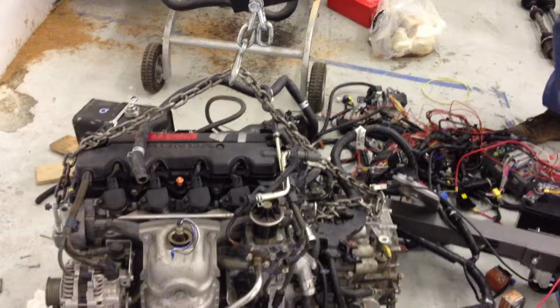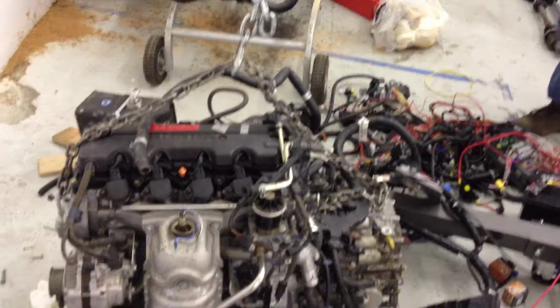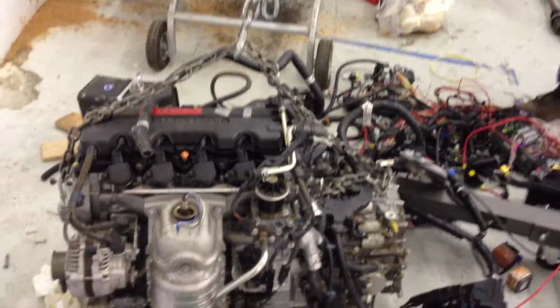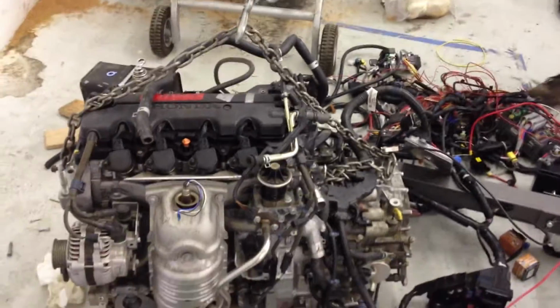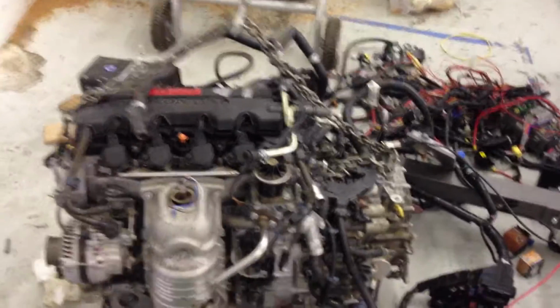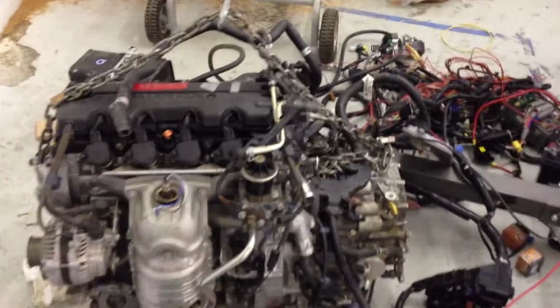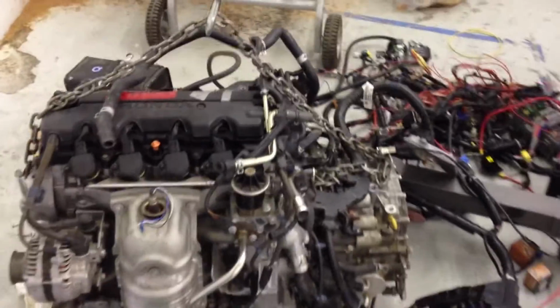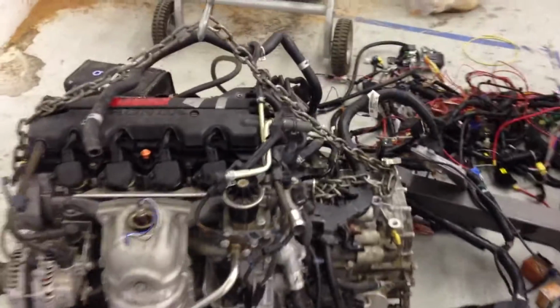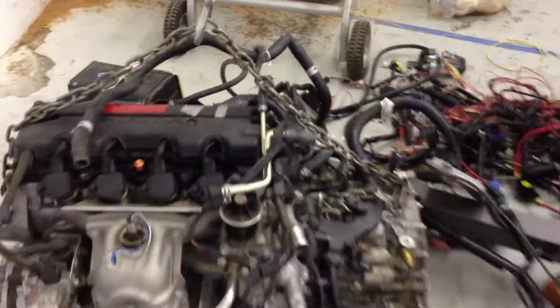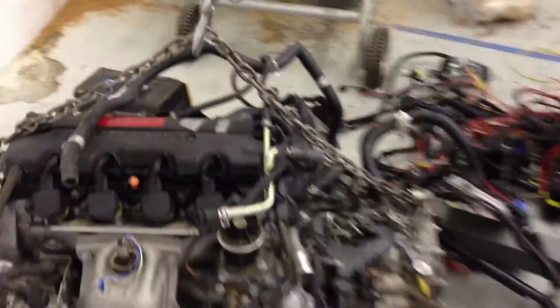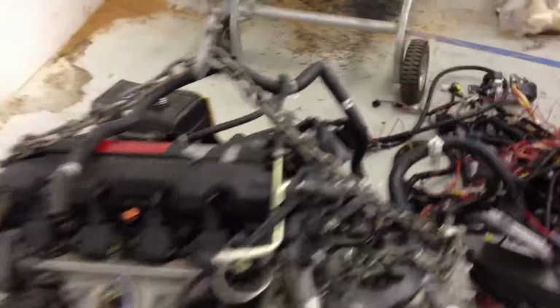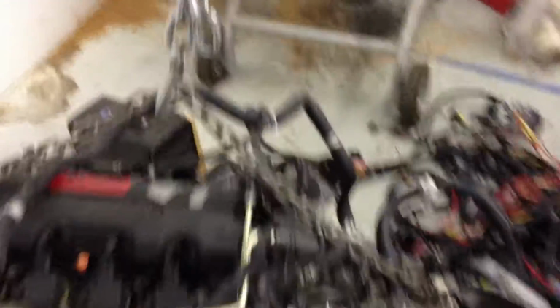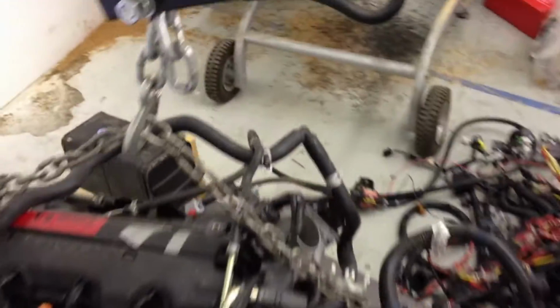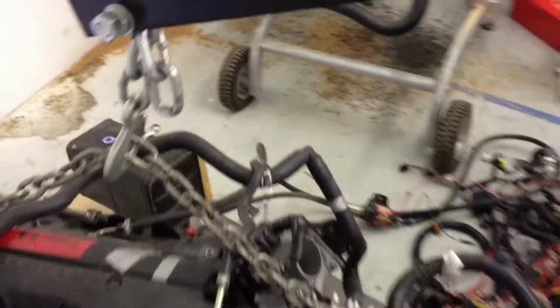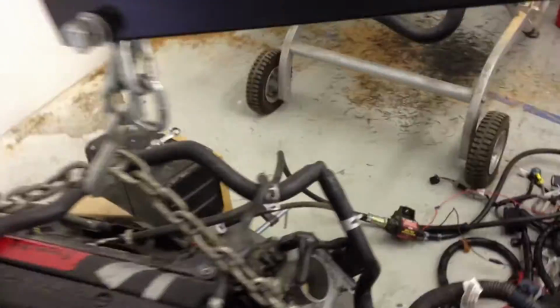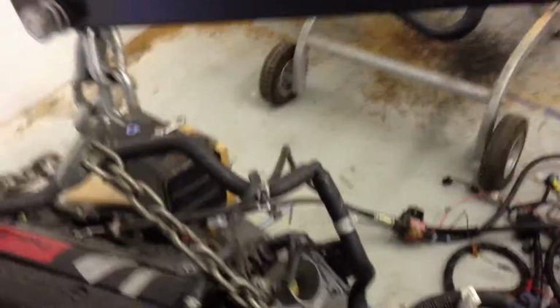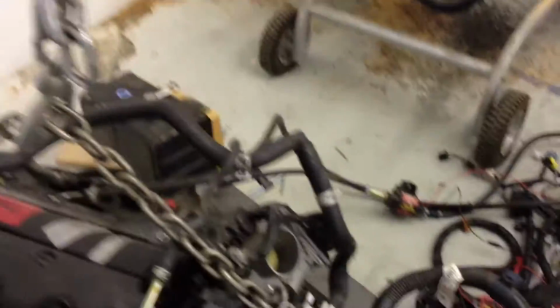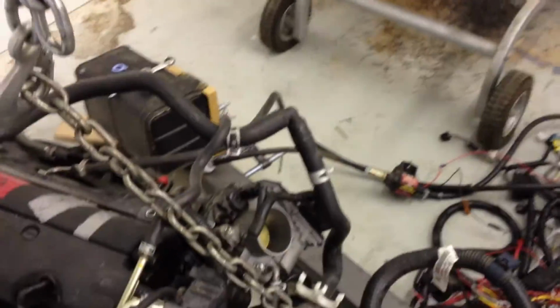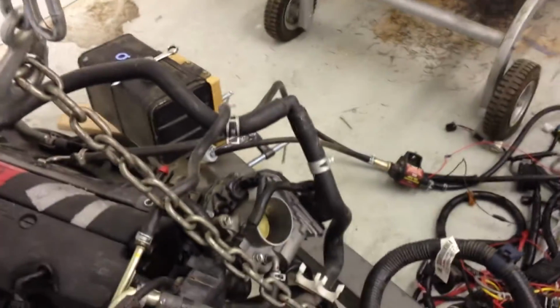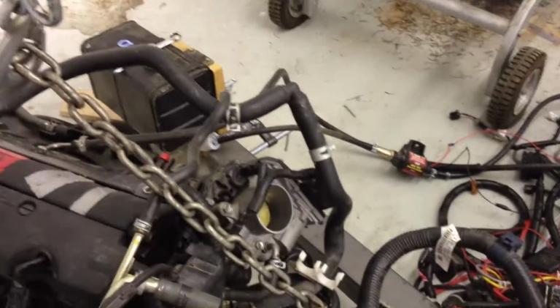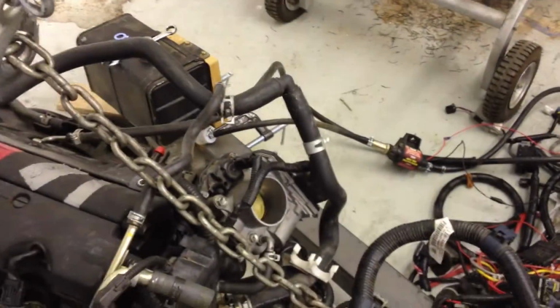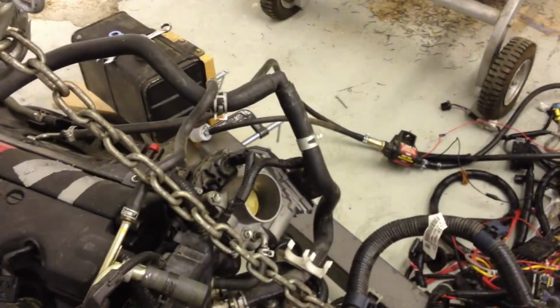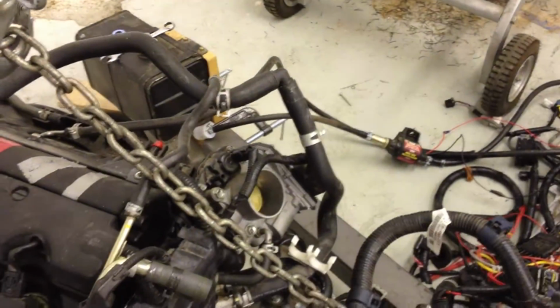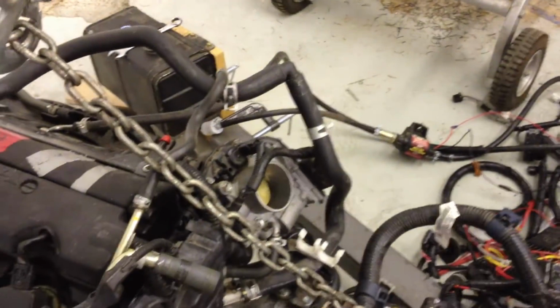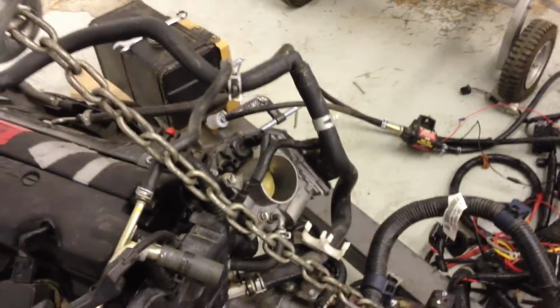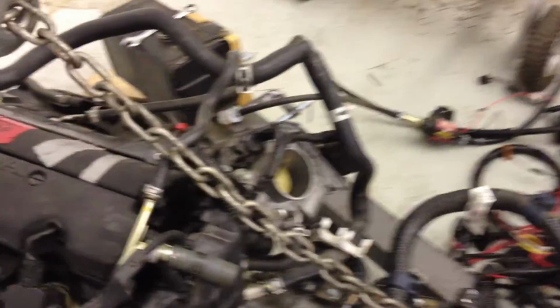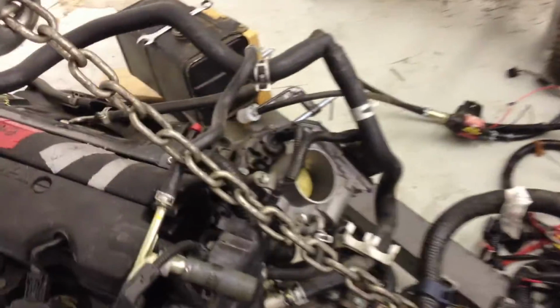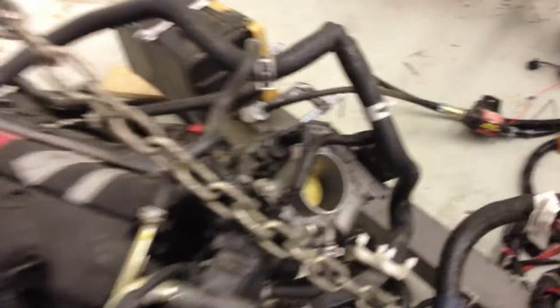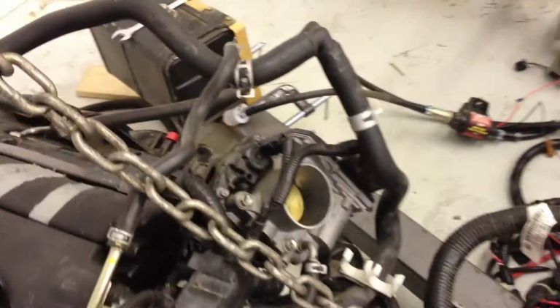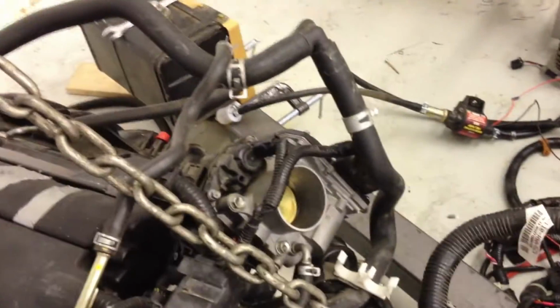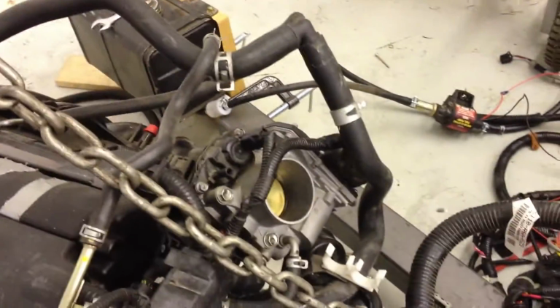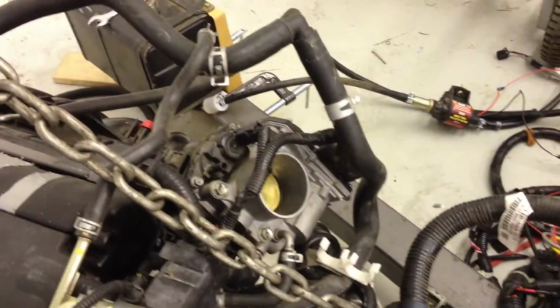It breaks fluid right in the throttle body, right in the intake.